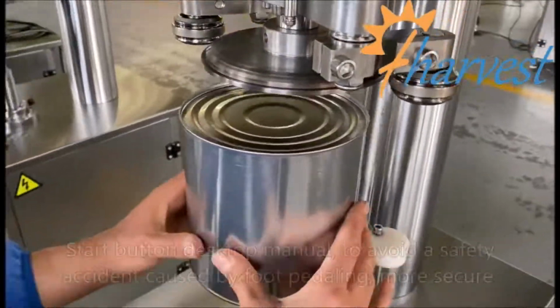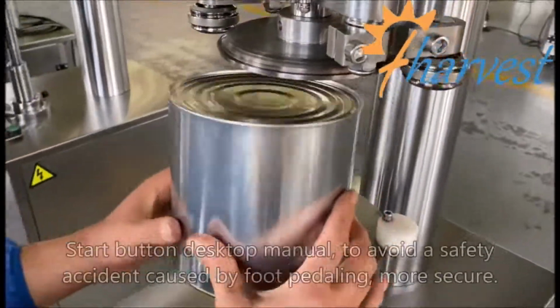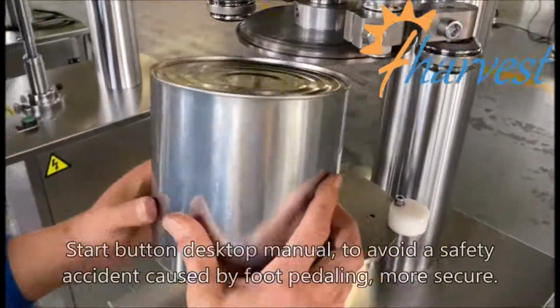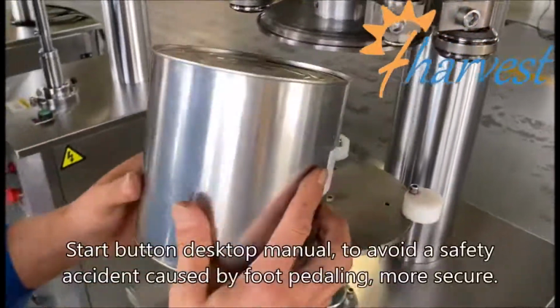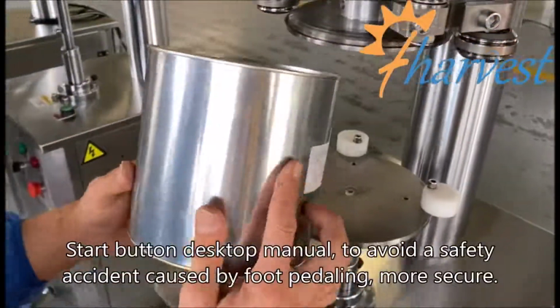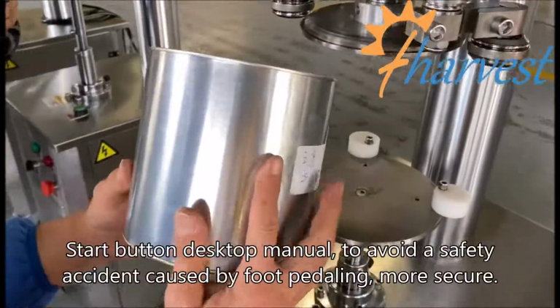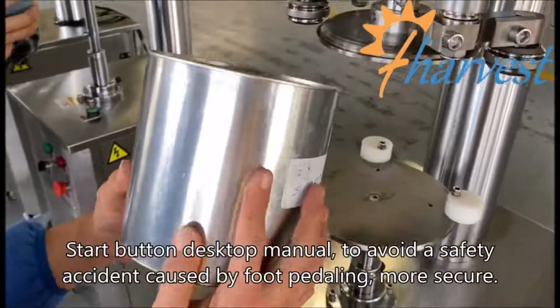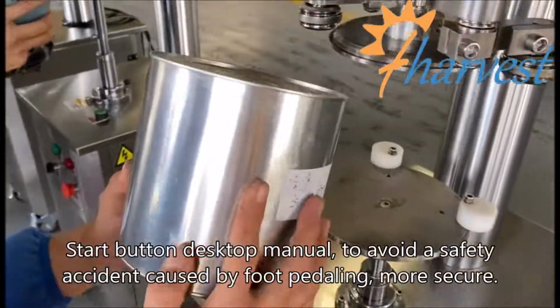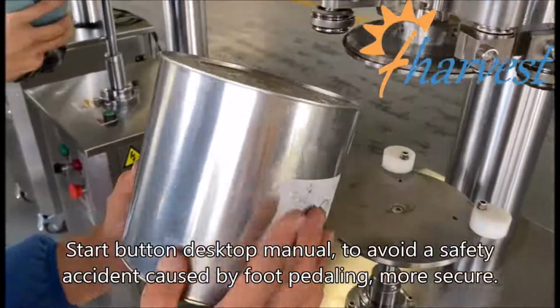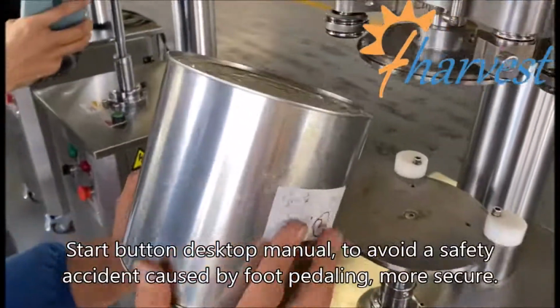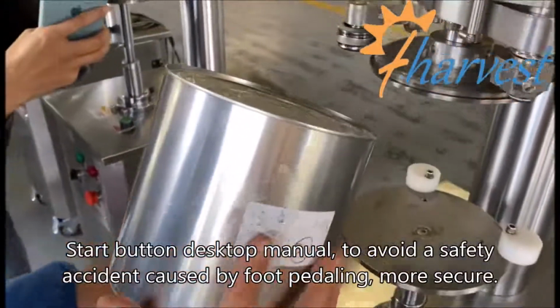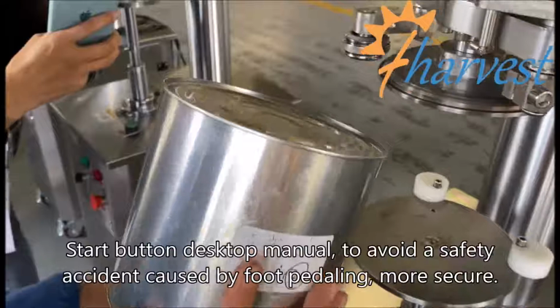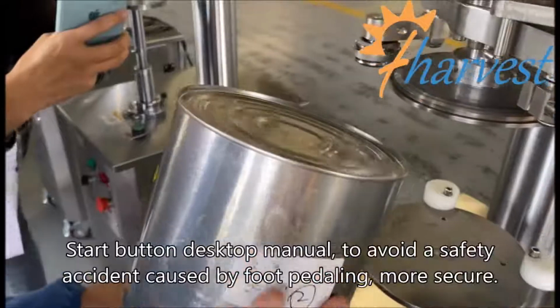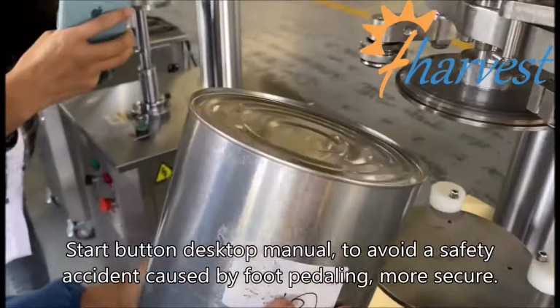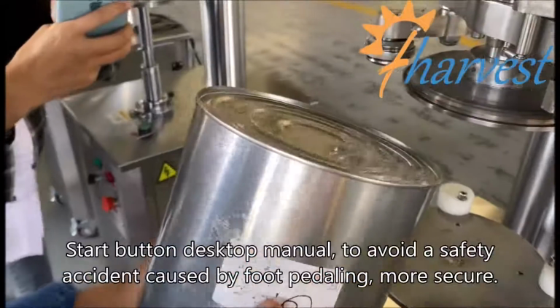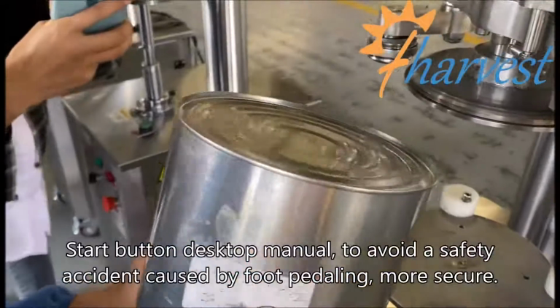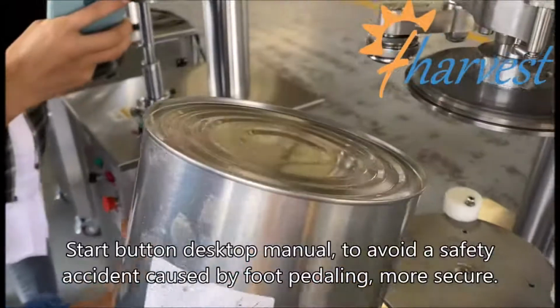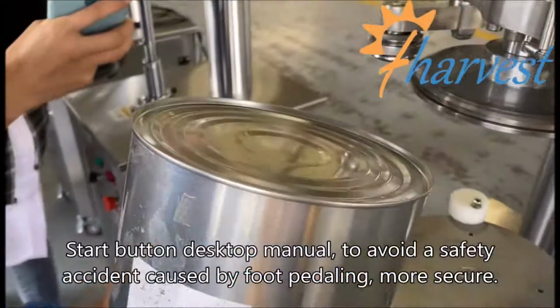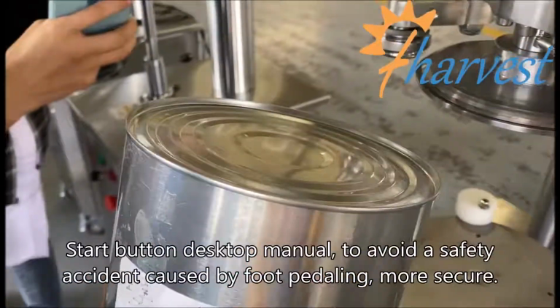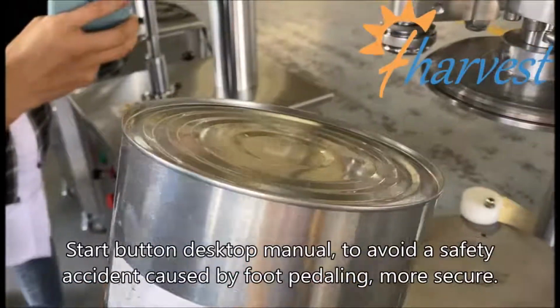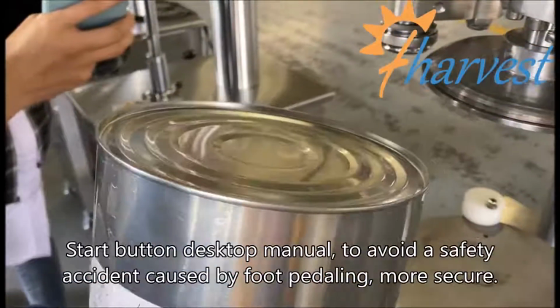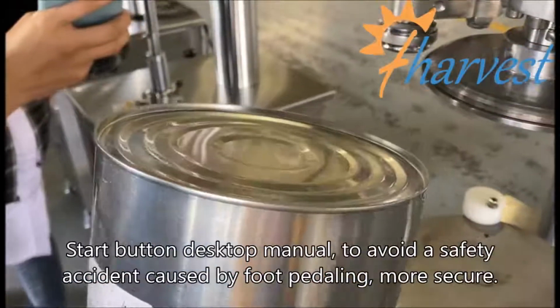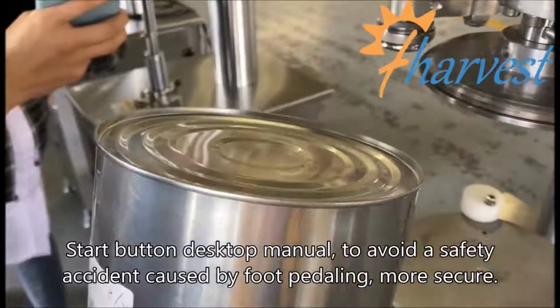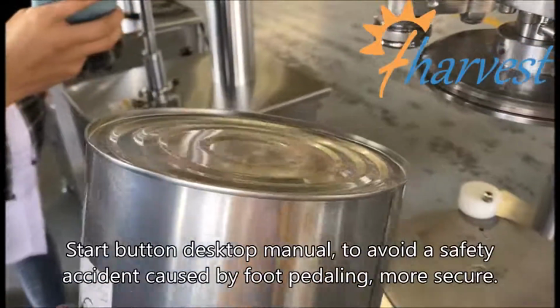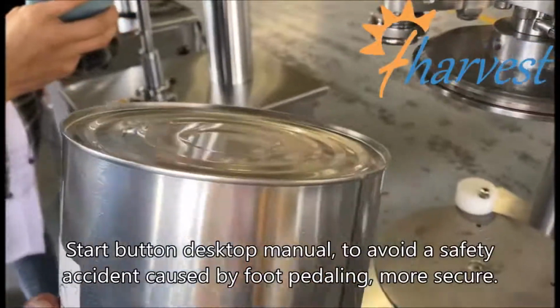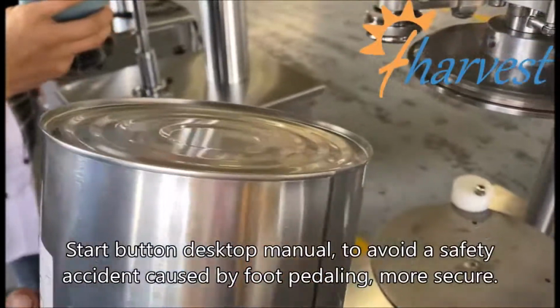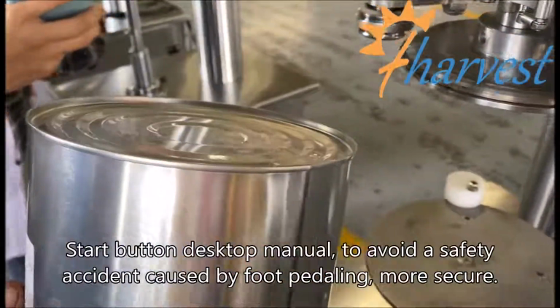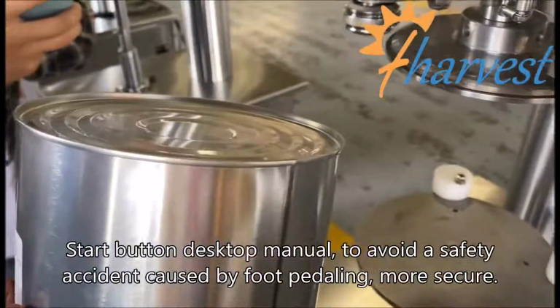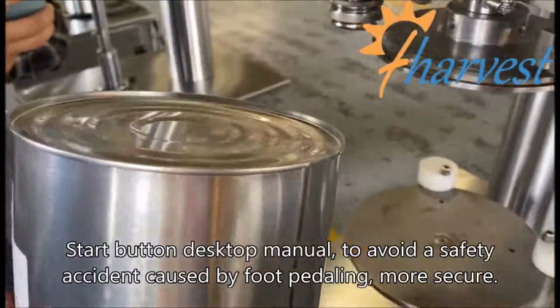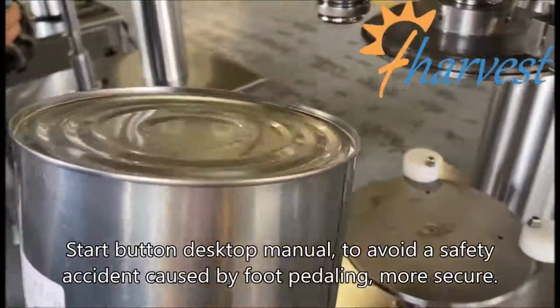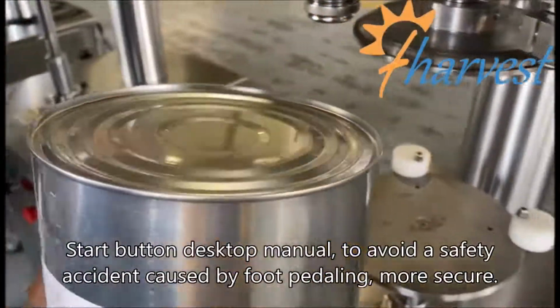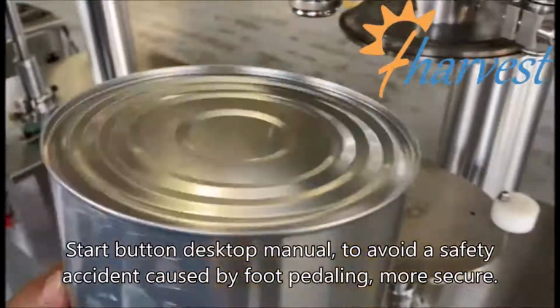The start button is desktop manual, to avoid a safety accident caused by foot pedaling — more secure.